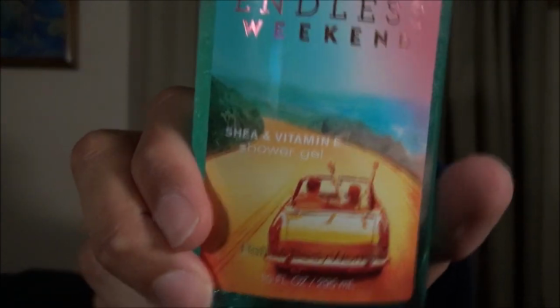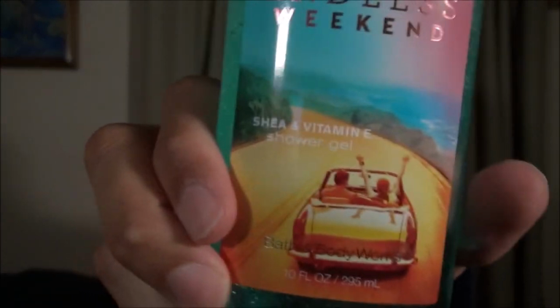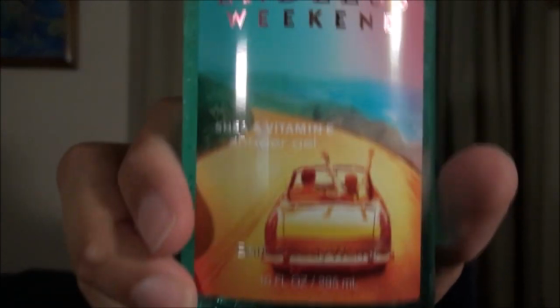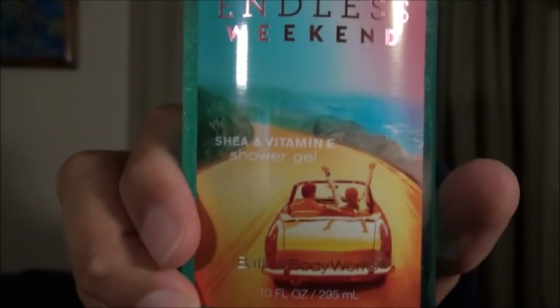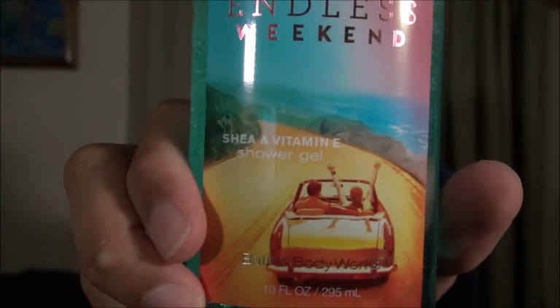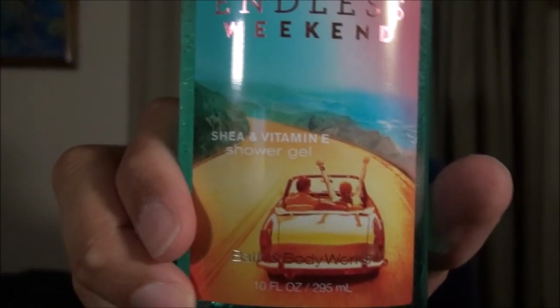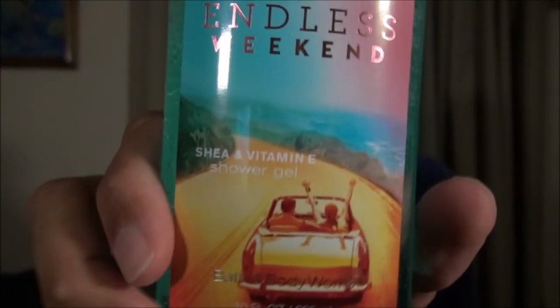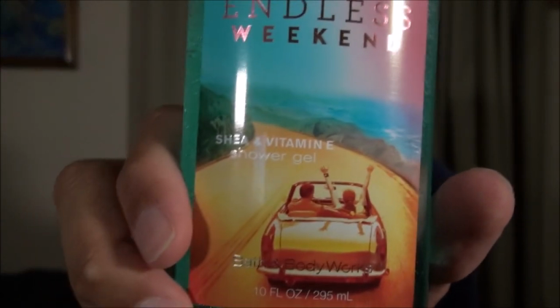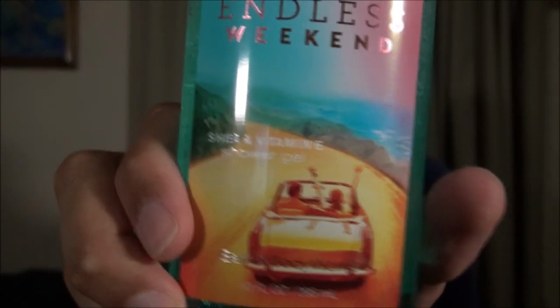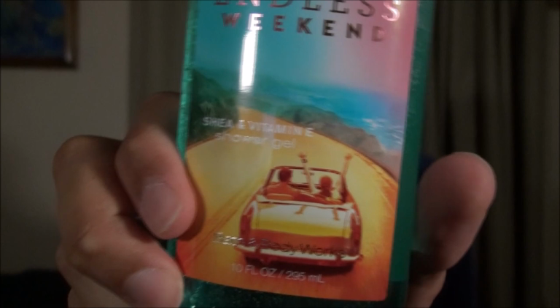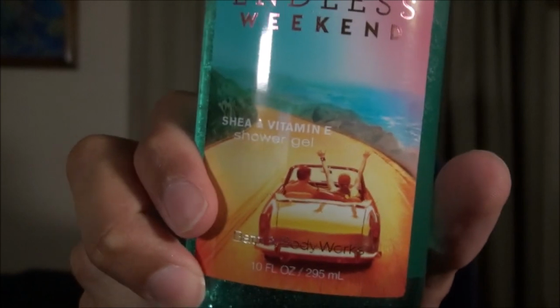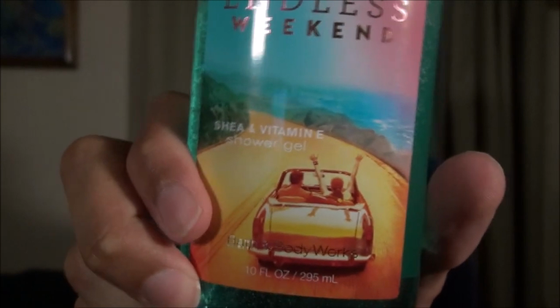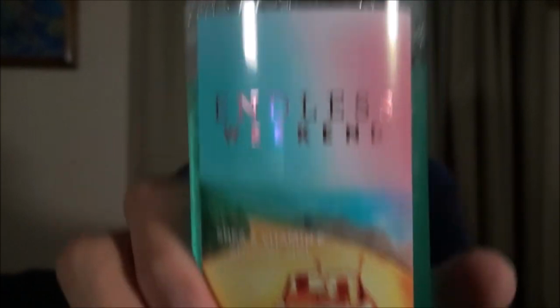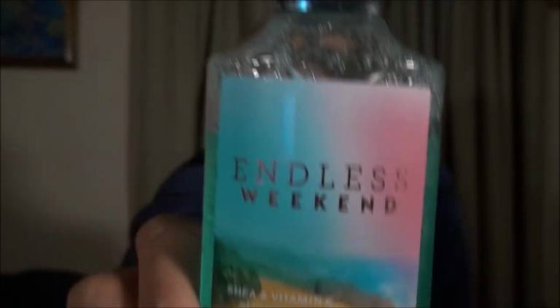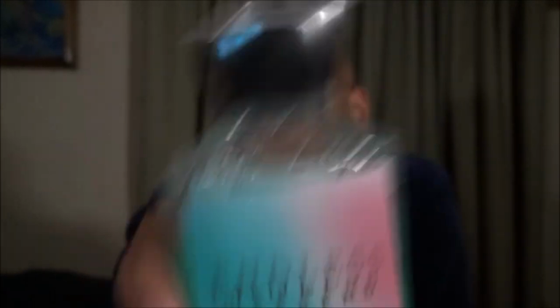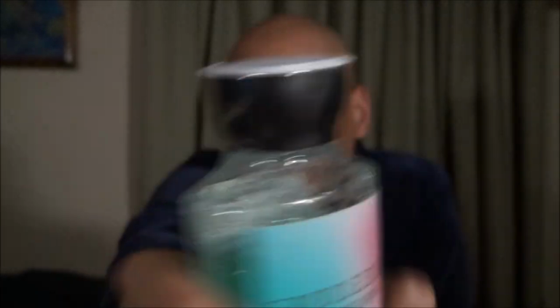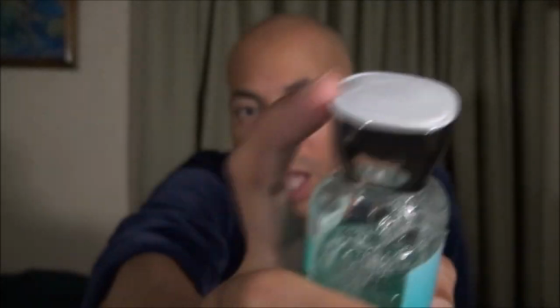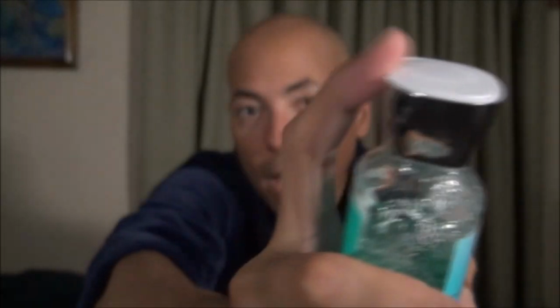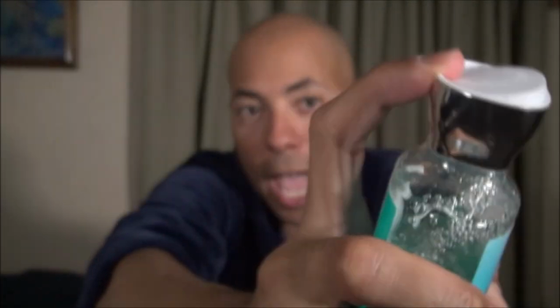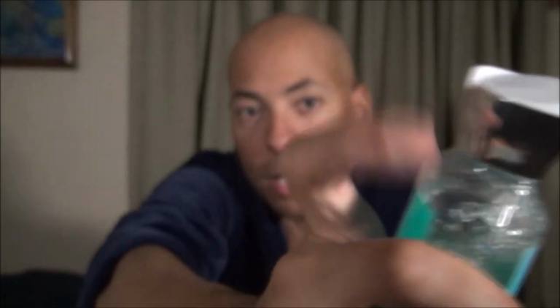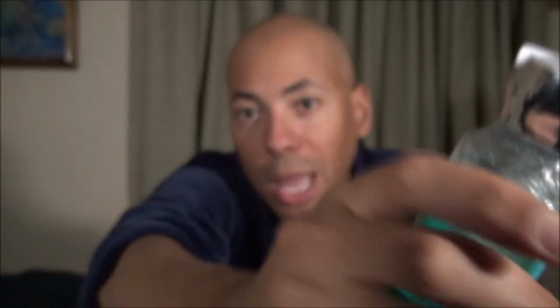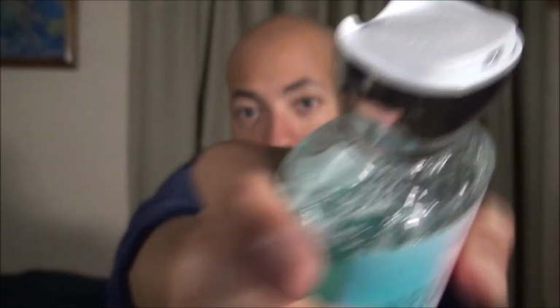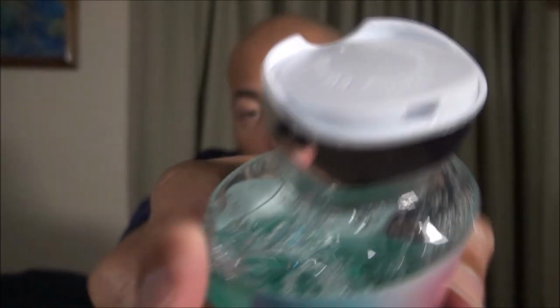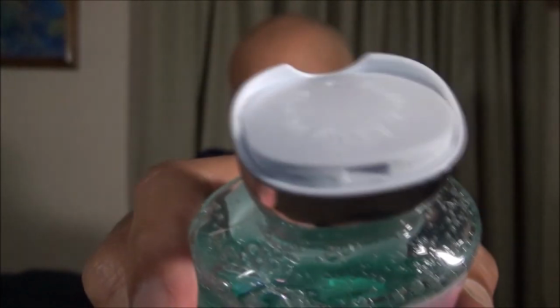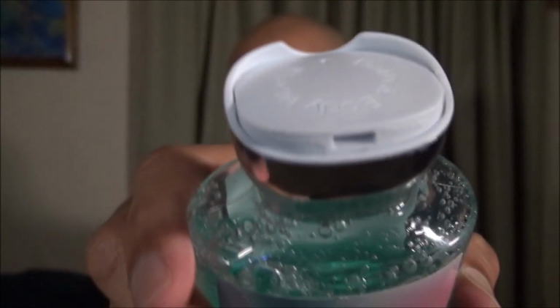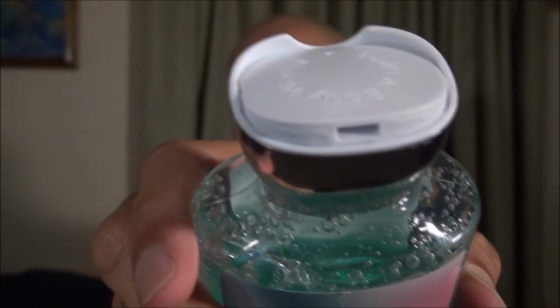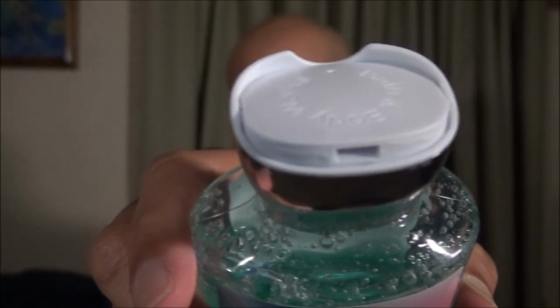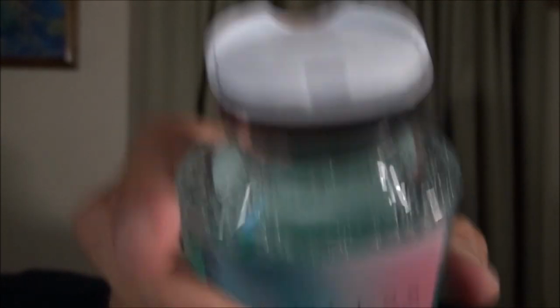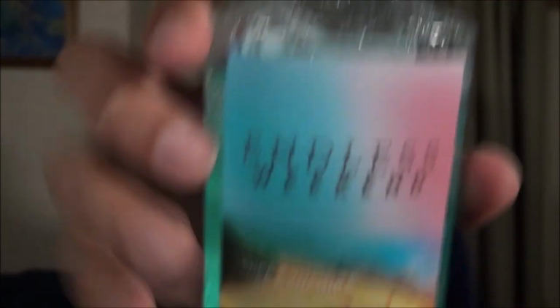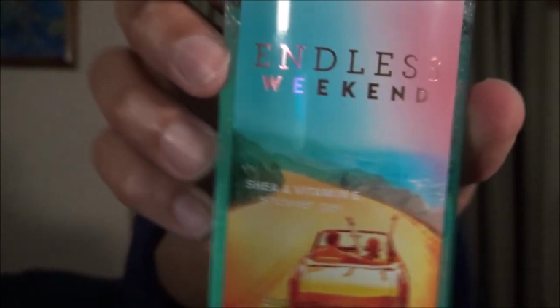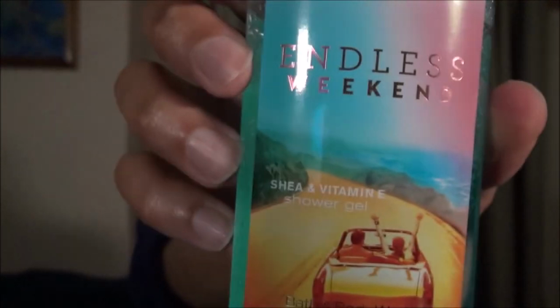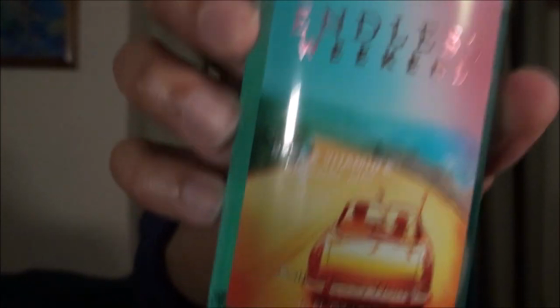I've tested this over three days. It is a 10 ounce Florida container and this has vitamin E and shea in it.